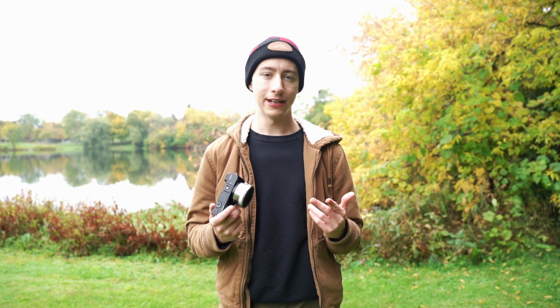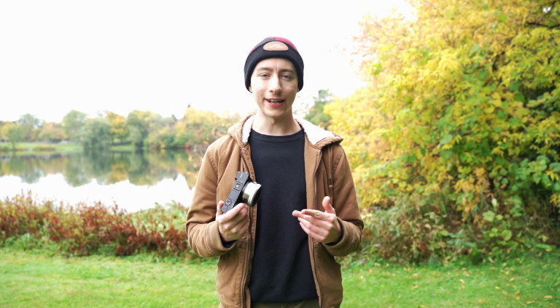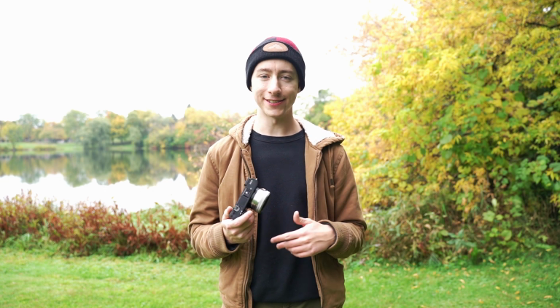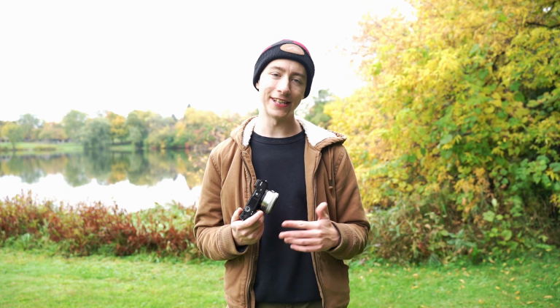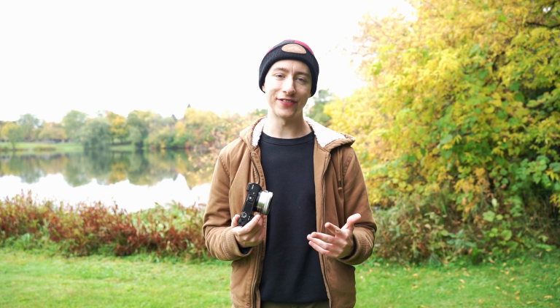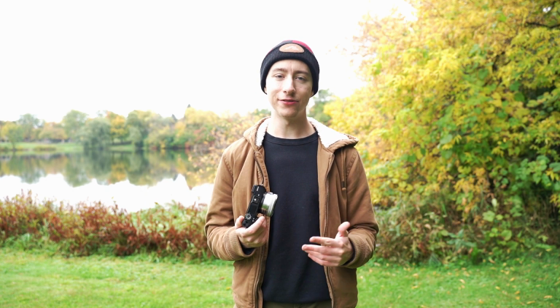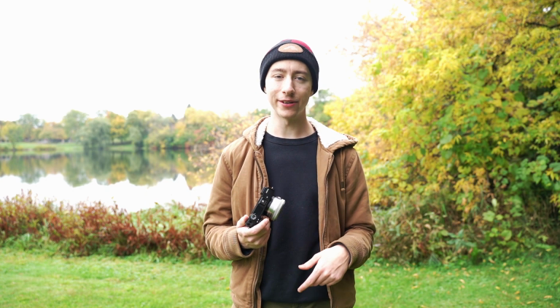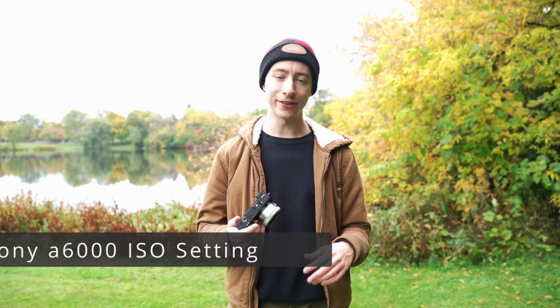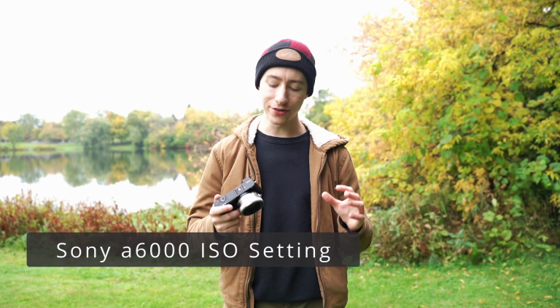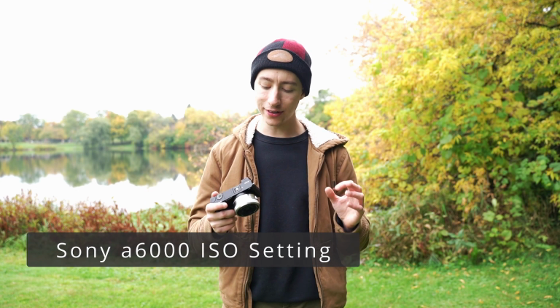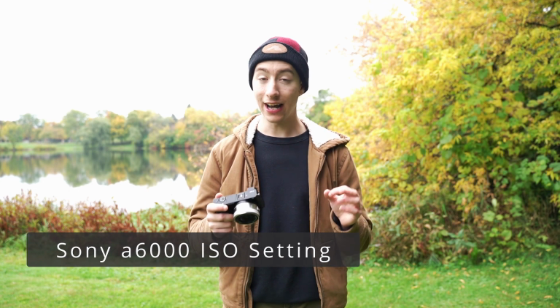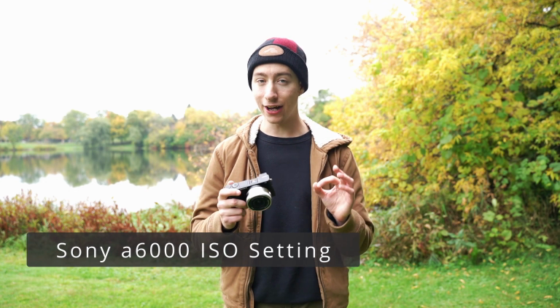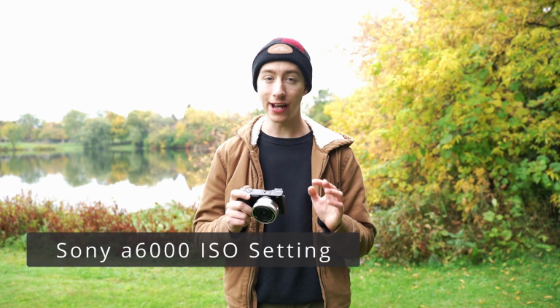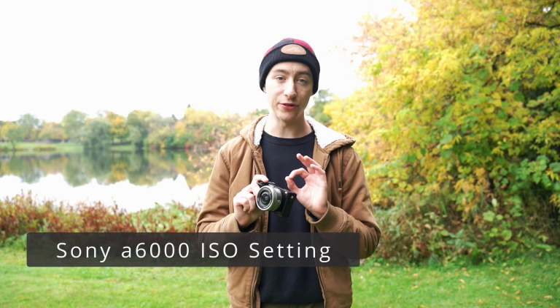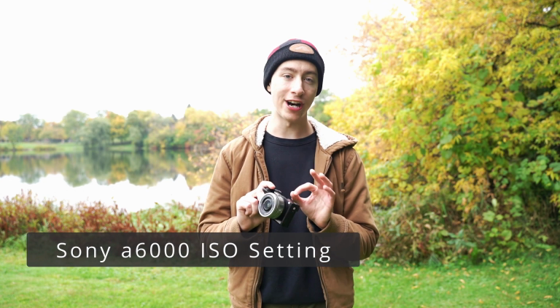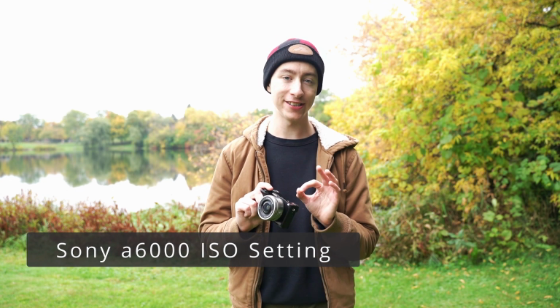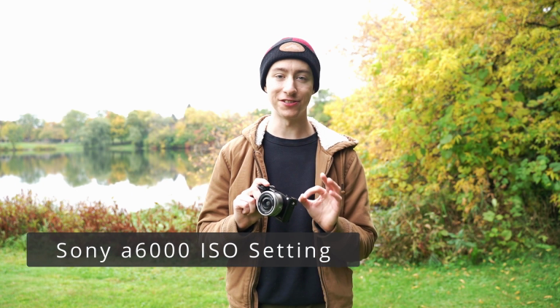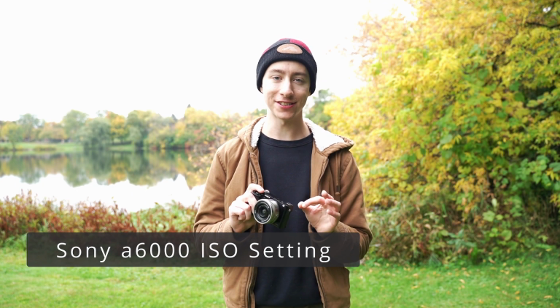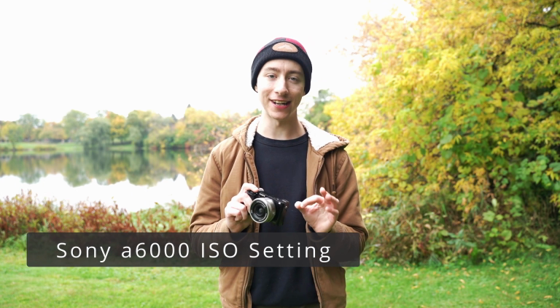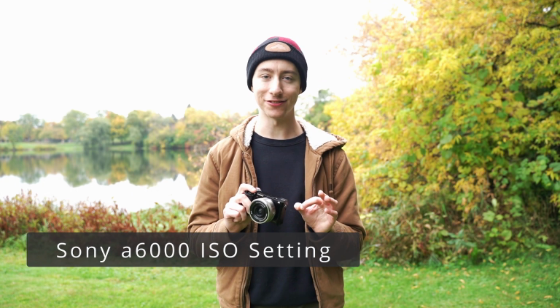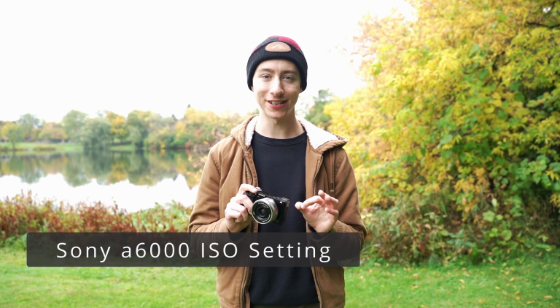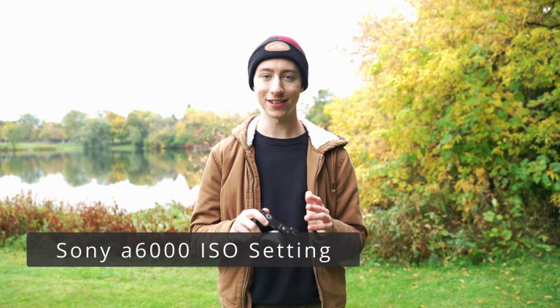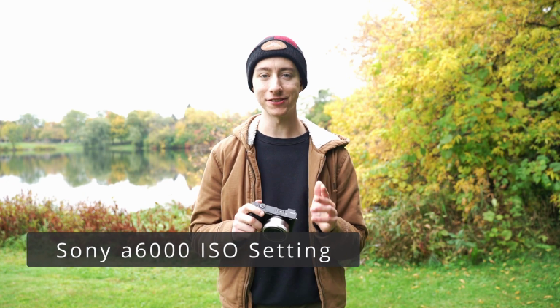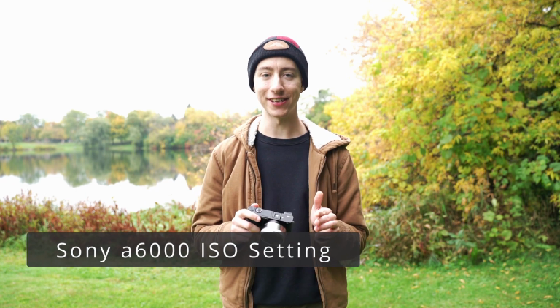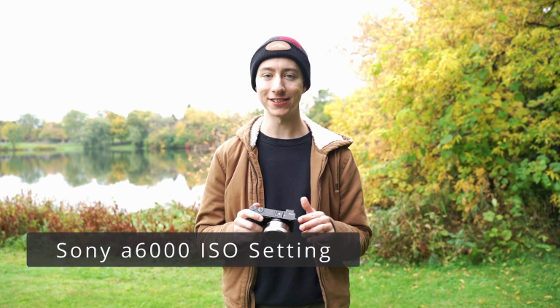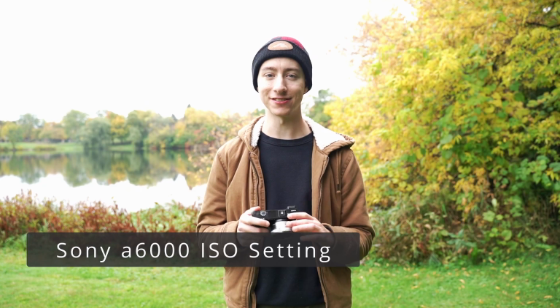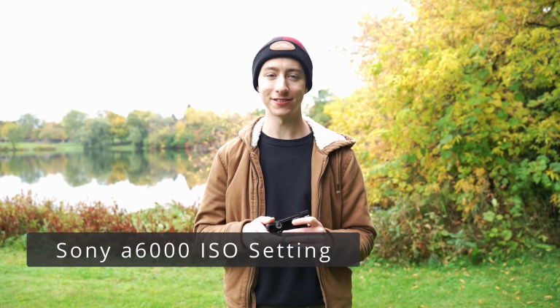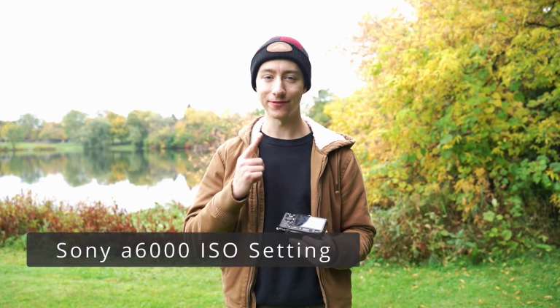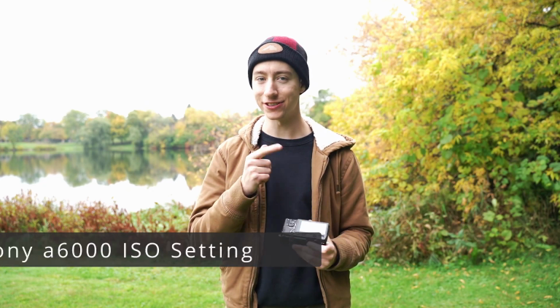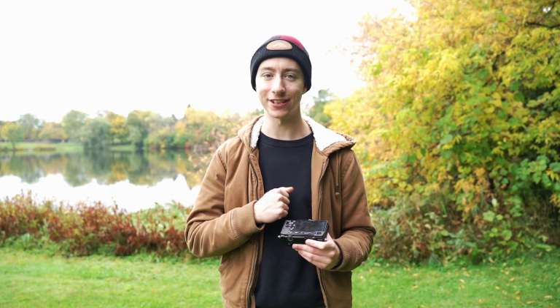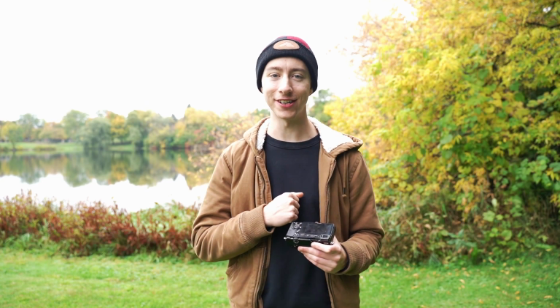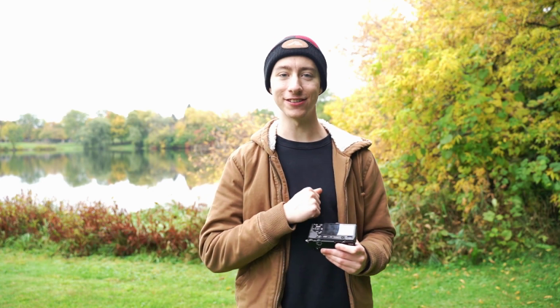Howdy guys, in today's video we're going to be going over how to adjust the ISO settings on your Sony a6000. So let's just get right into it.